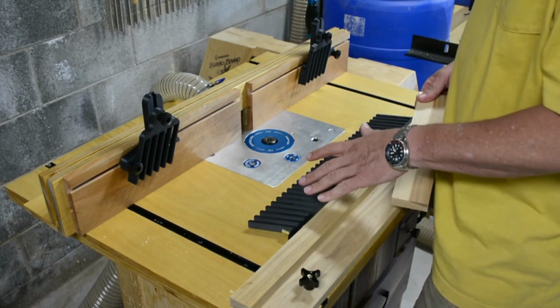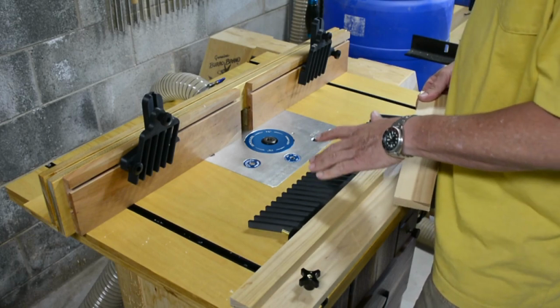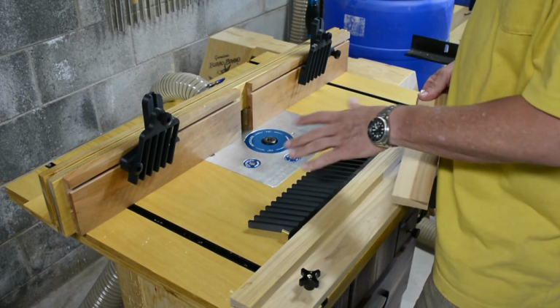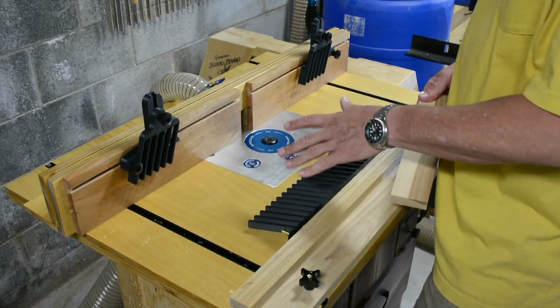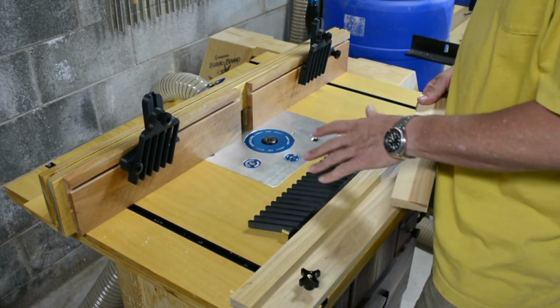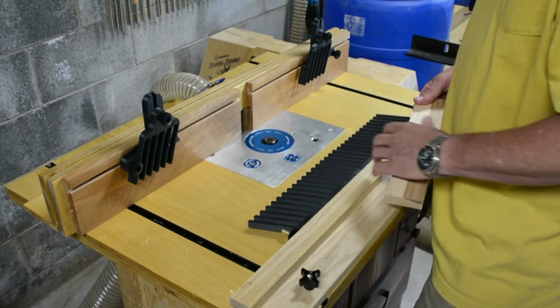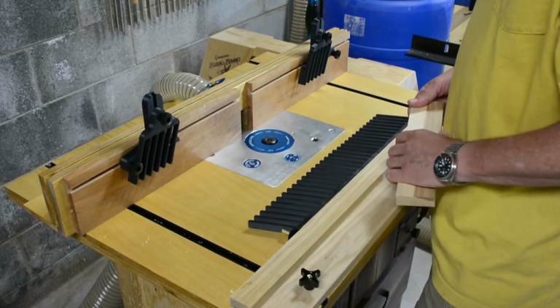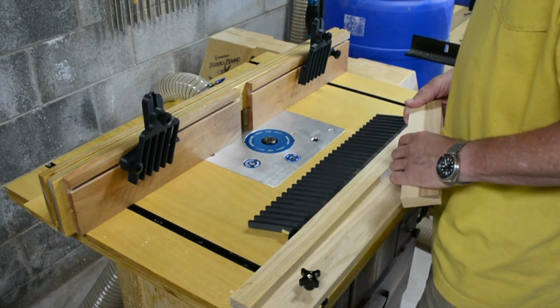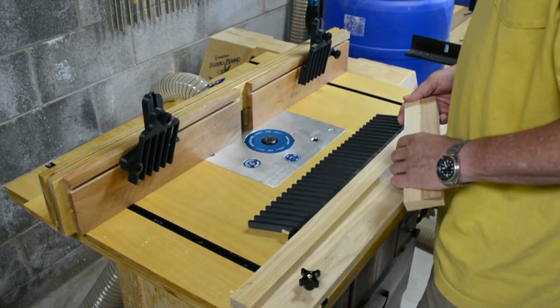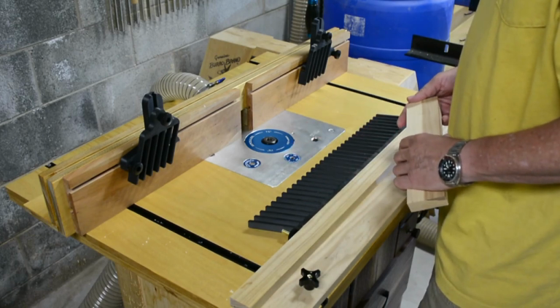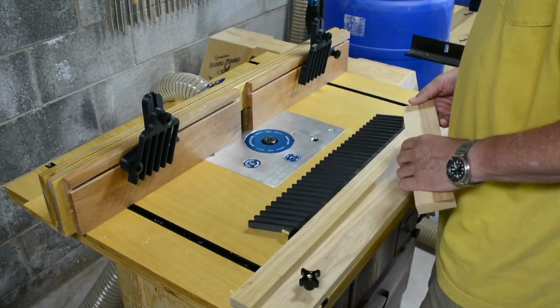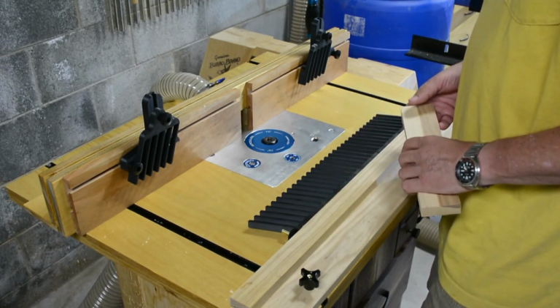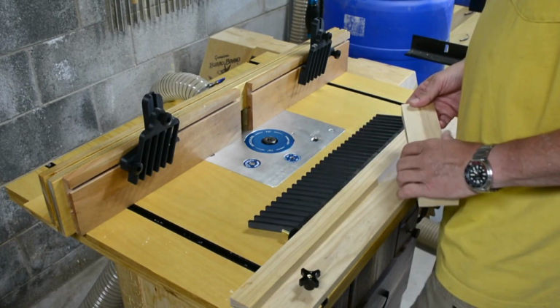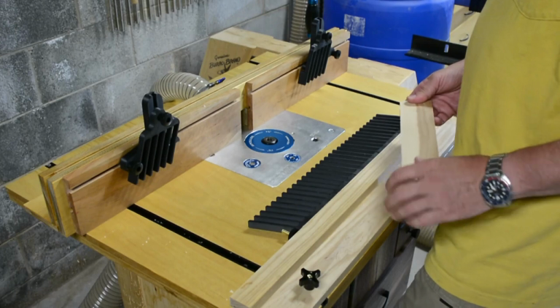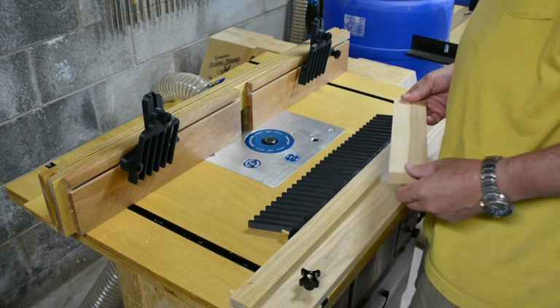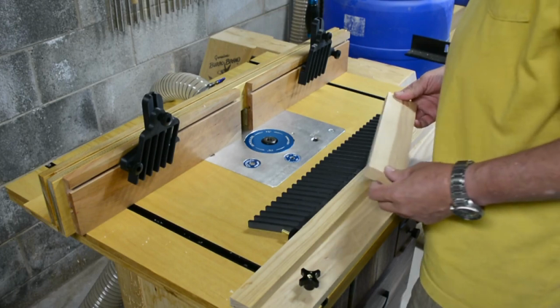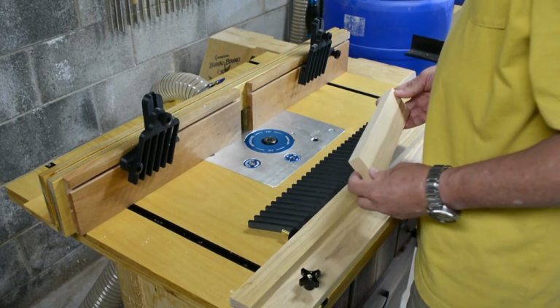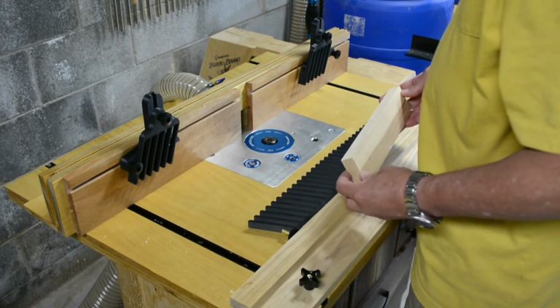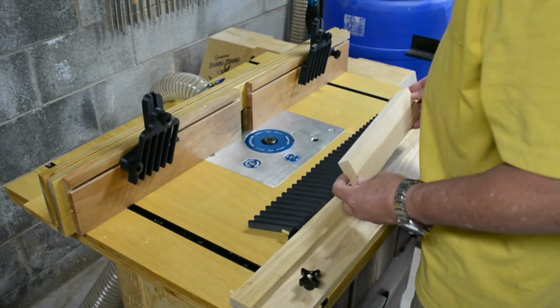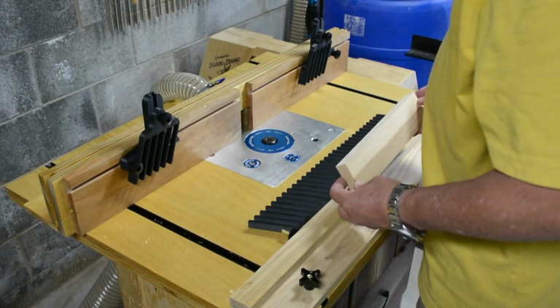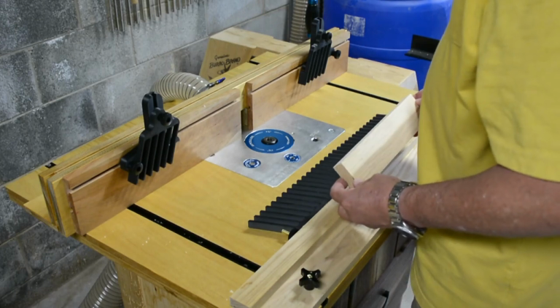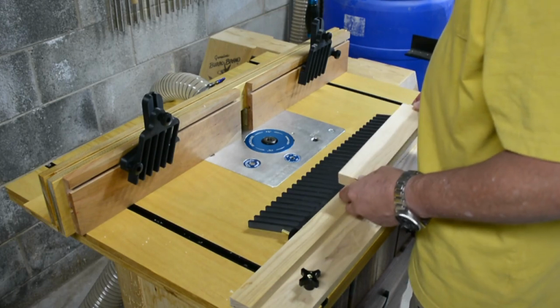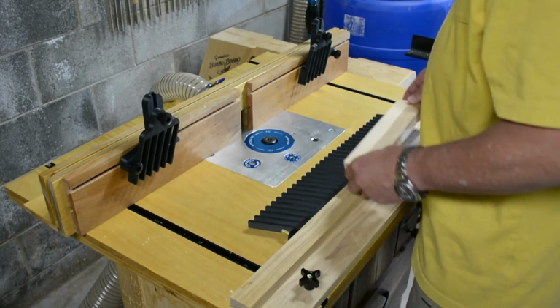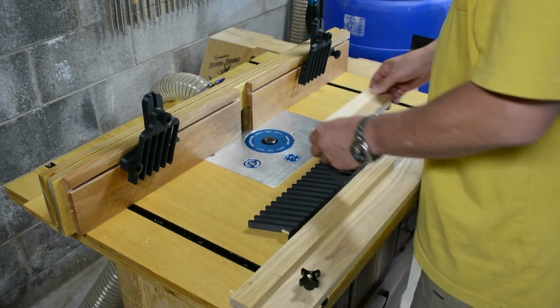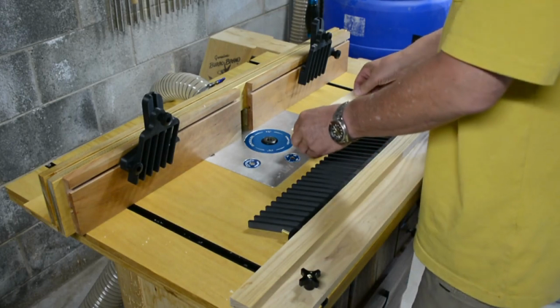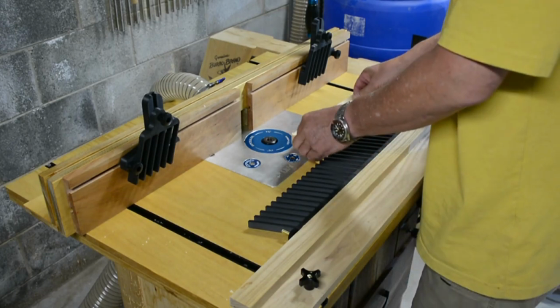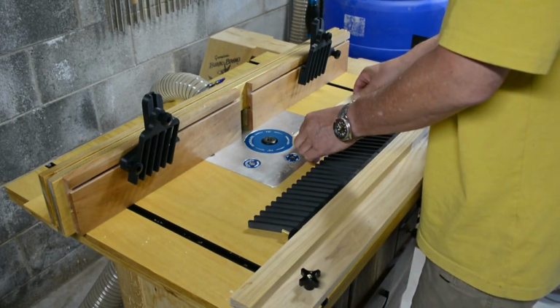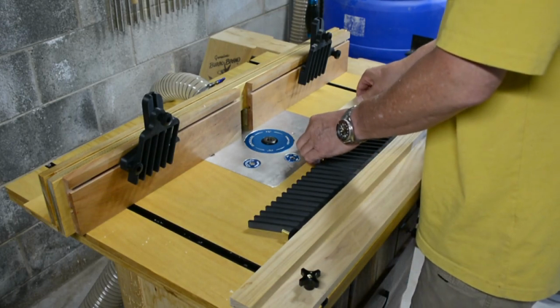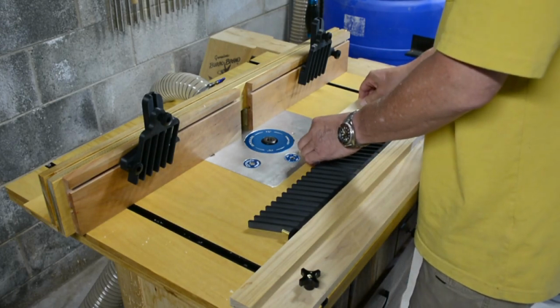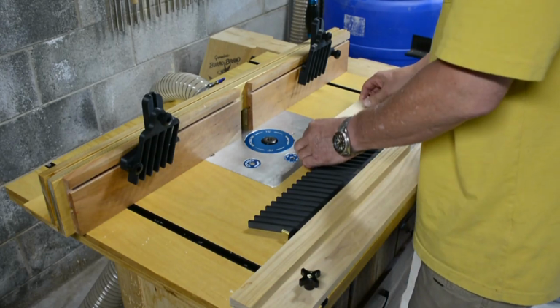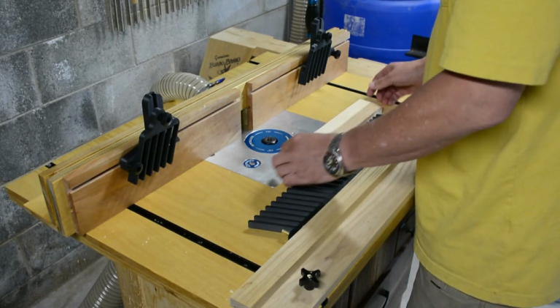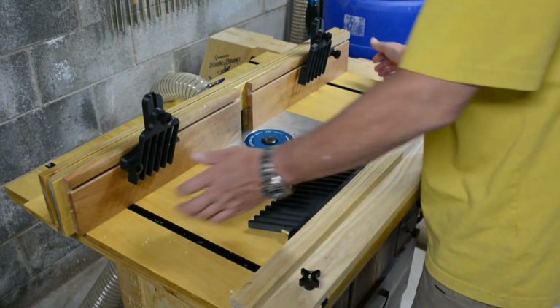They're all 3D printed. You should be able to make them easily at home if you have a 3D printer. The way it works is pretty straightforward.